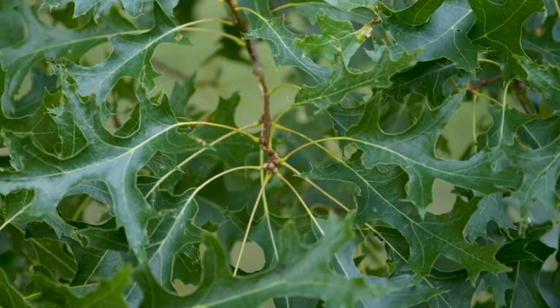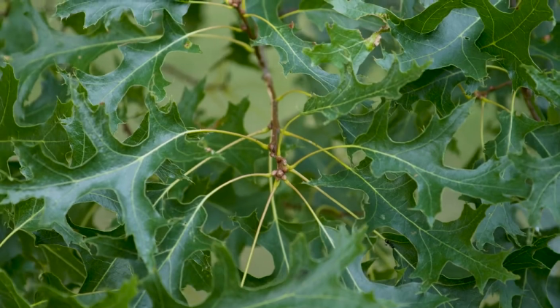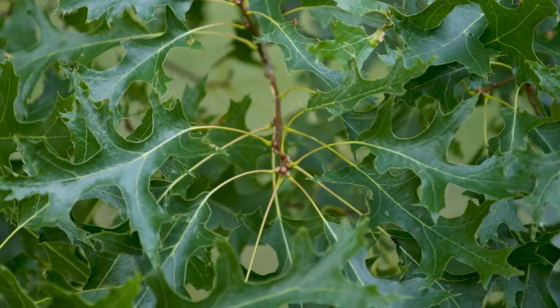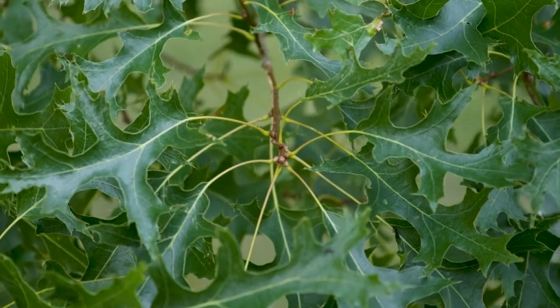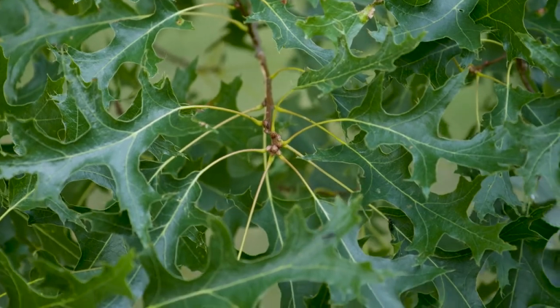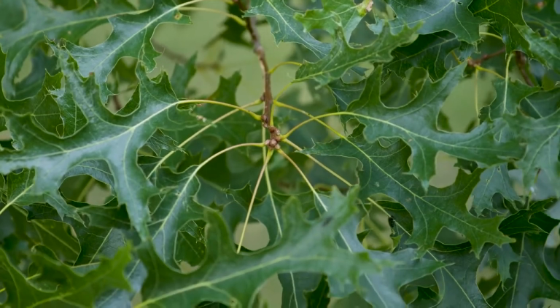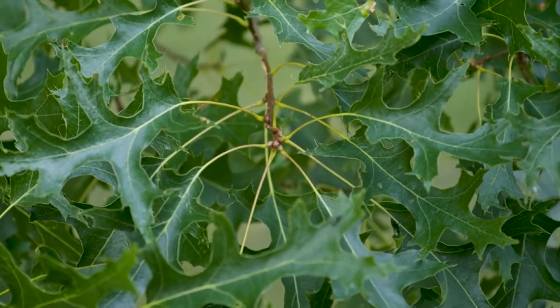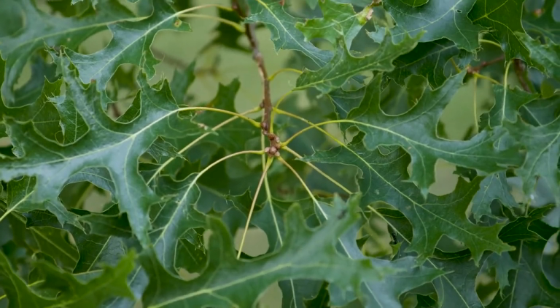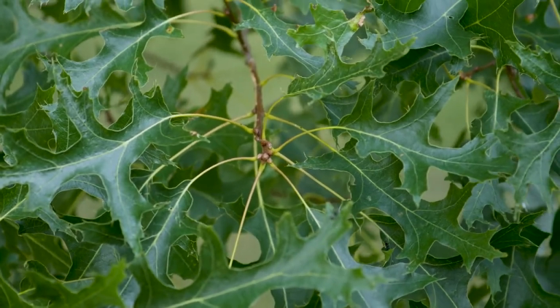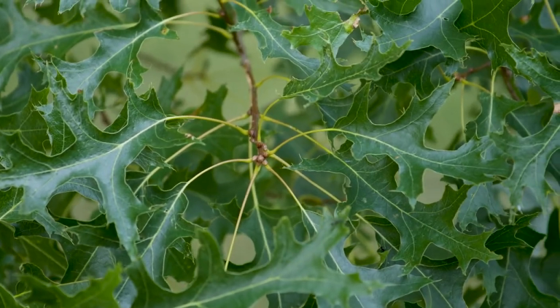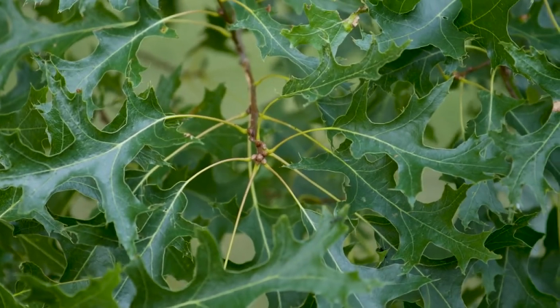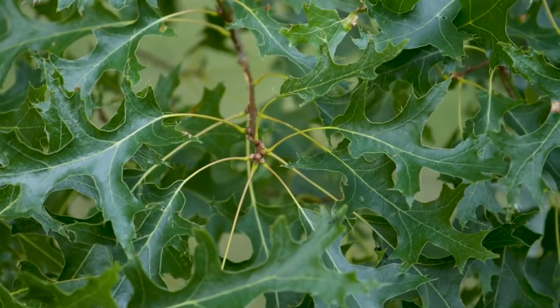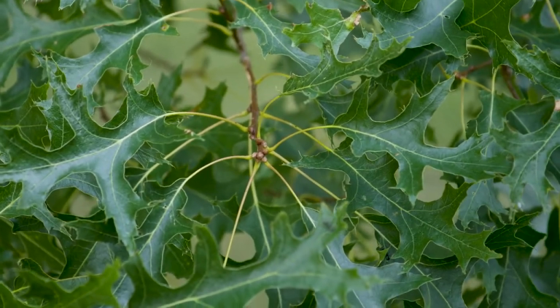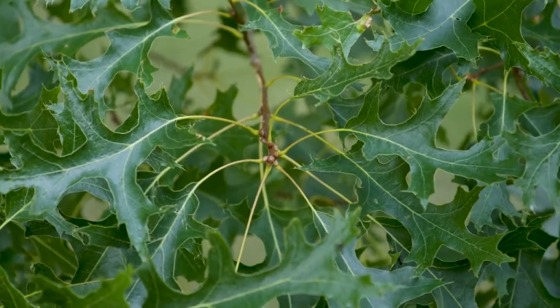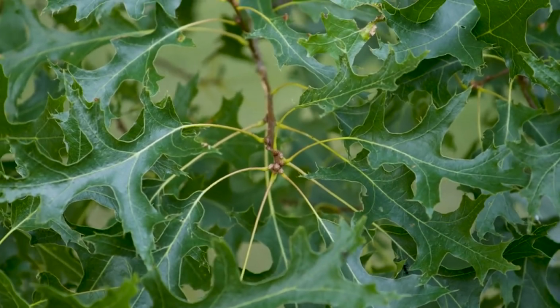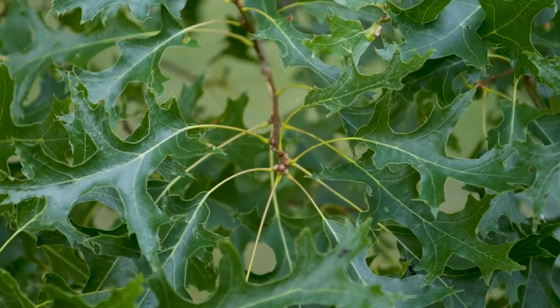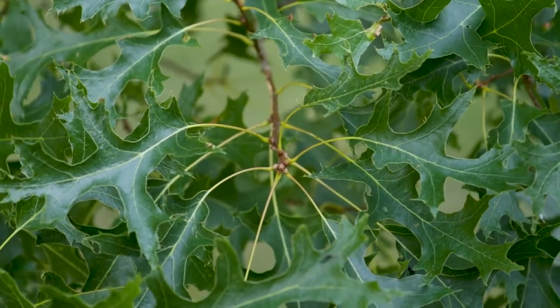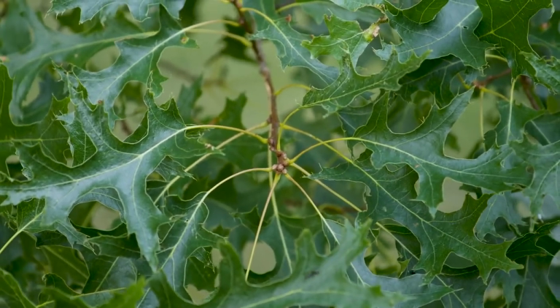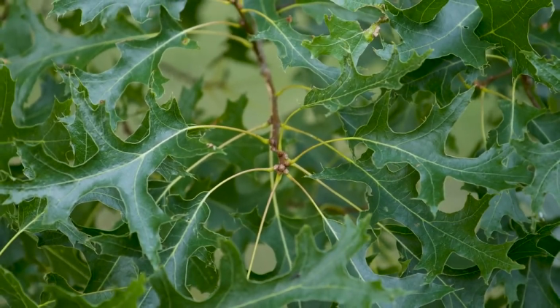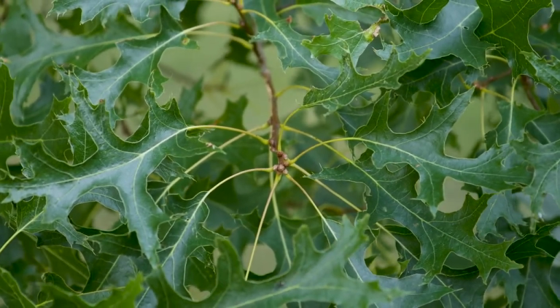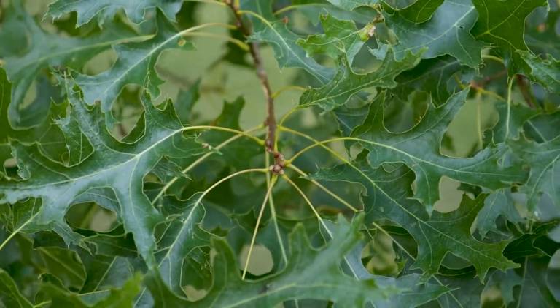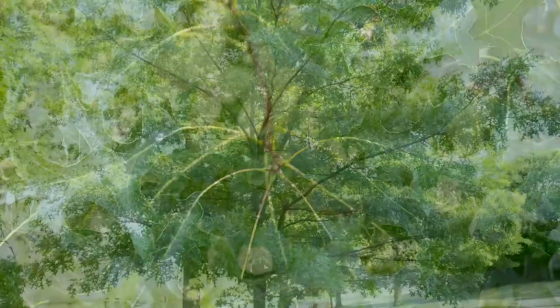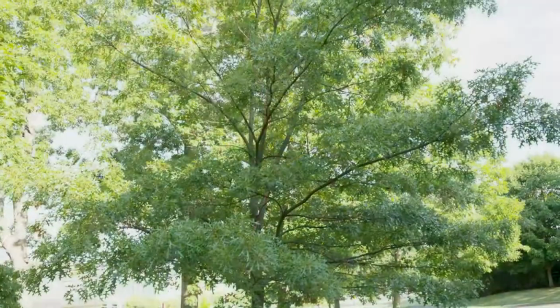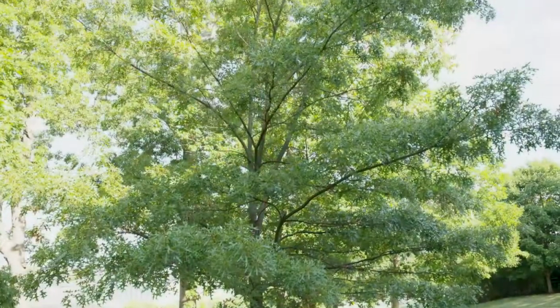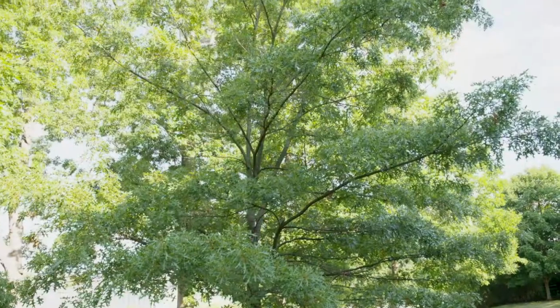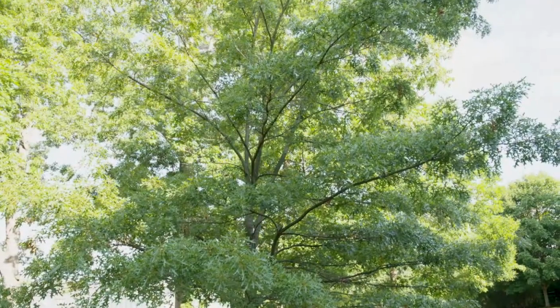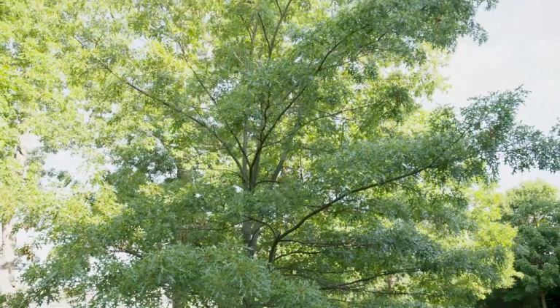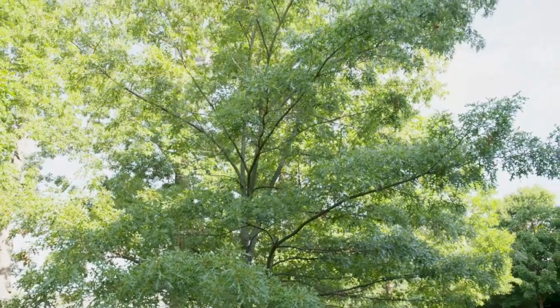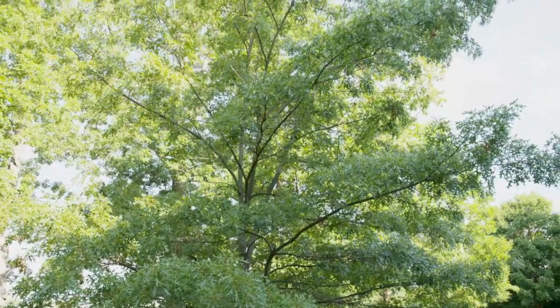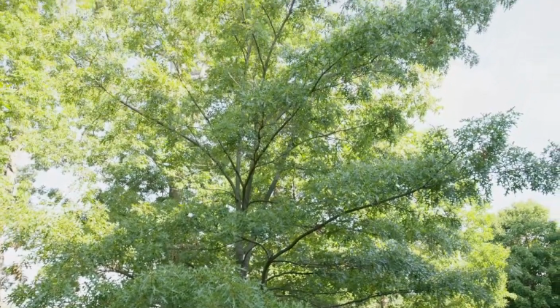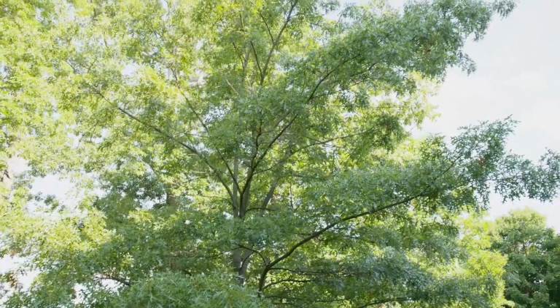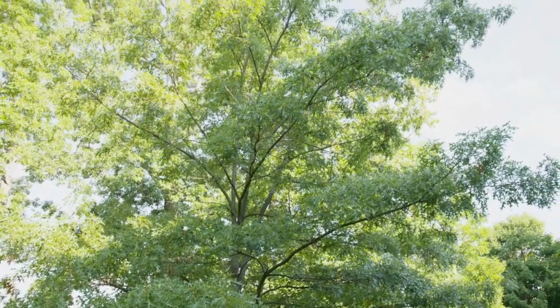A distinguishing feature is also this brilliant red color in the fall — Quercus coccinea, or scarlet oak.